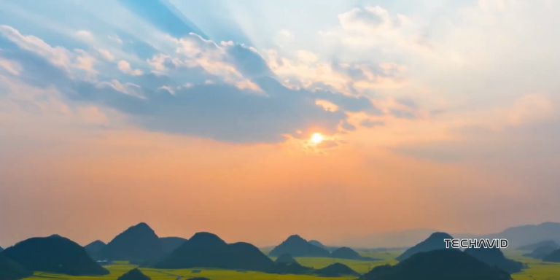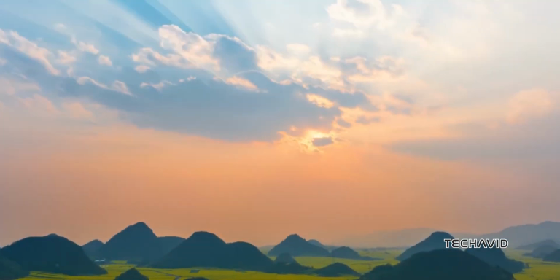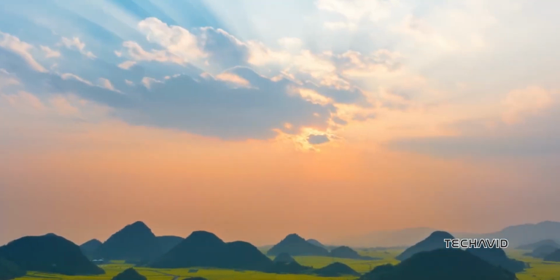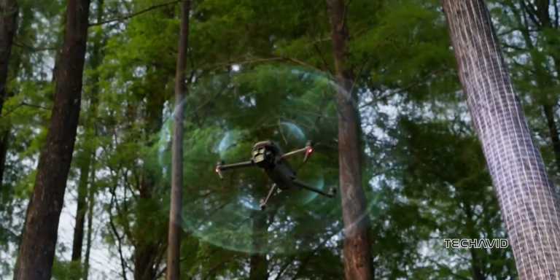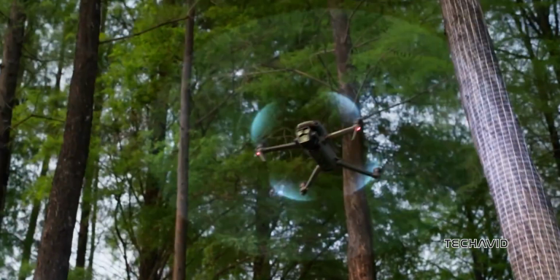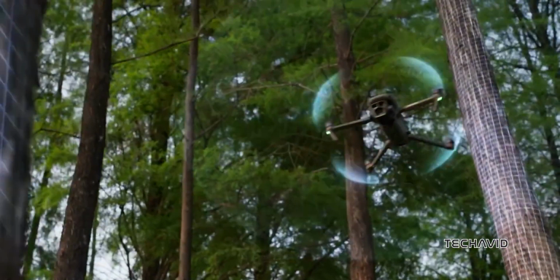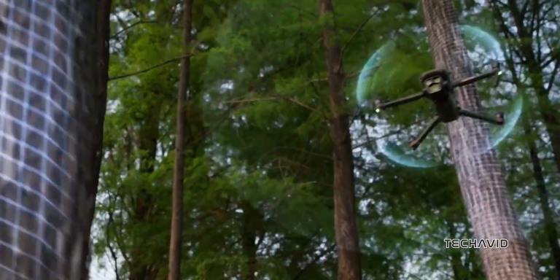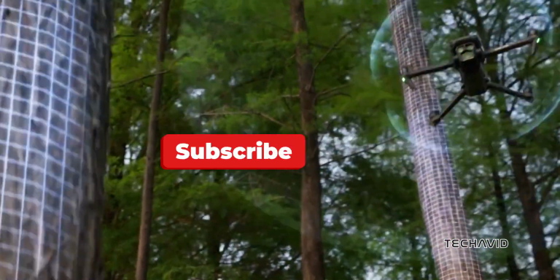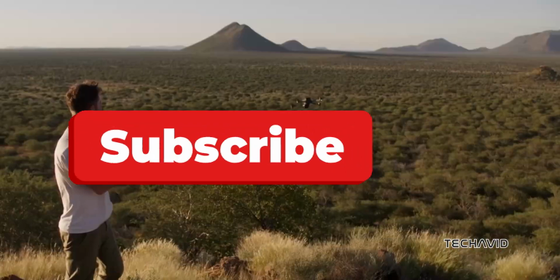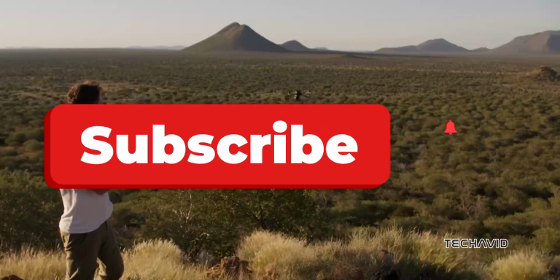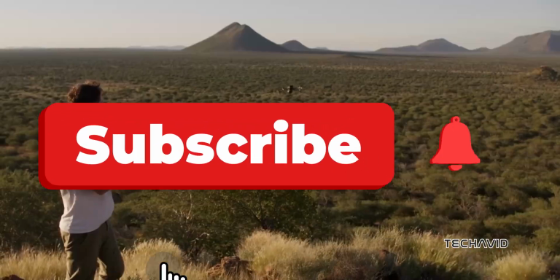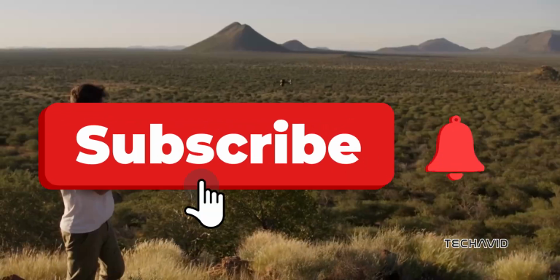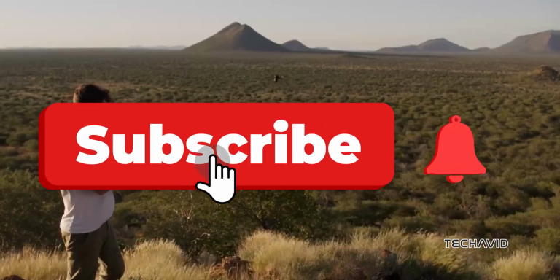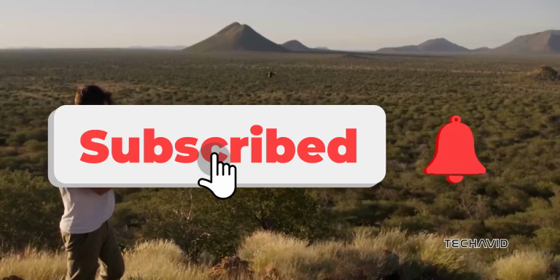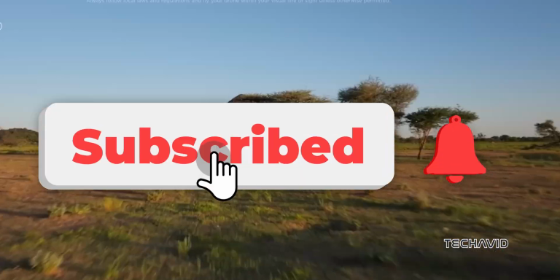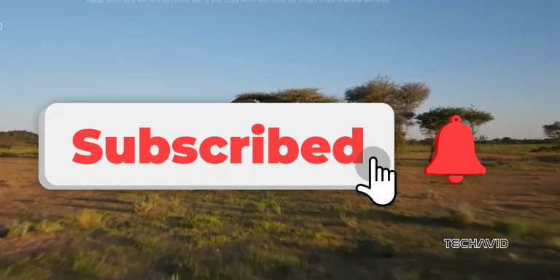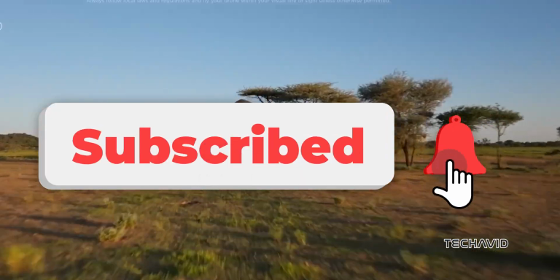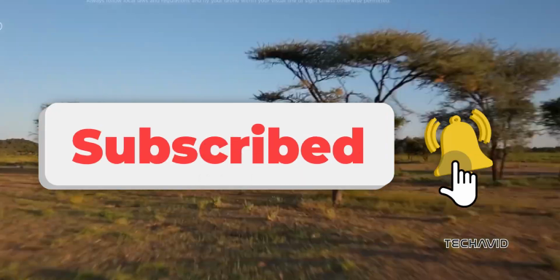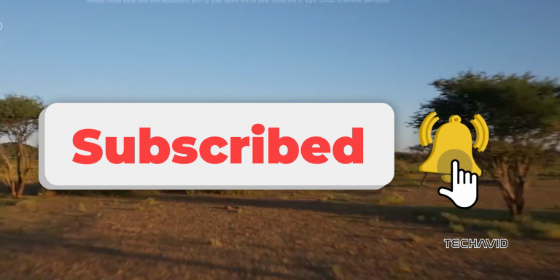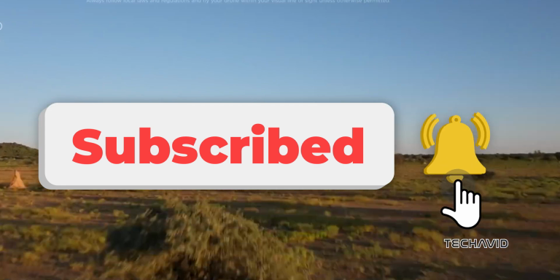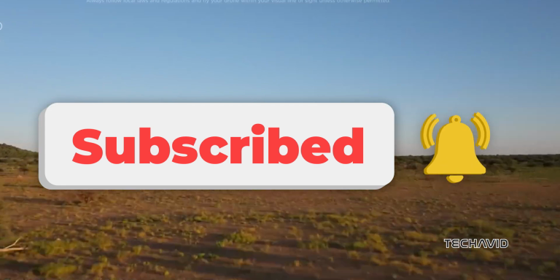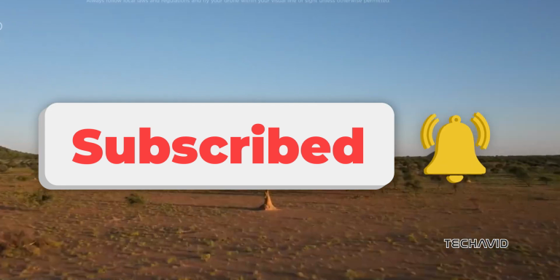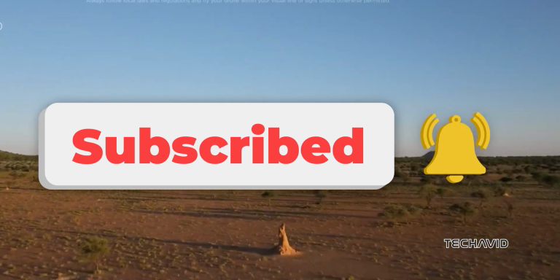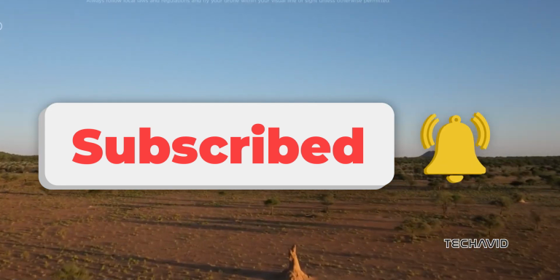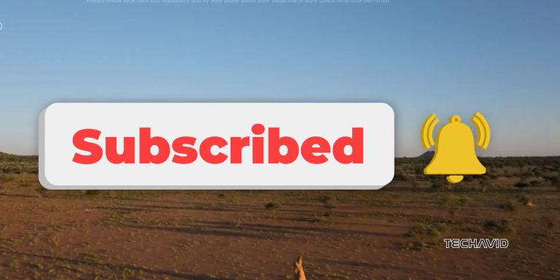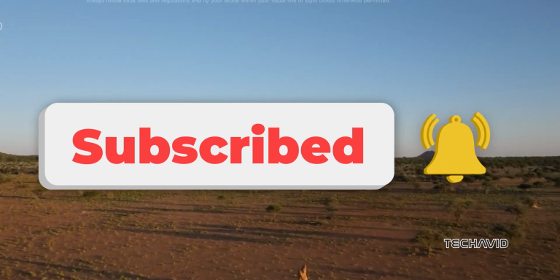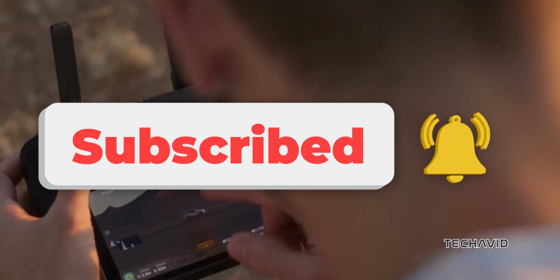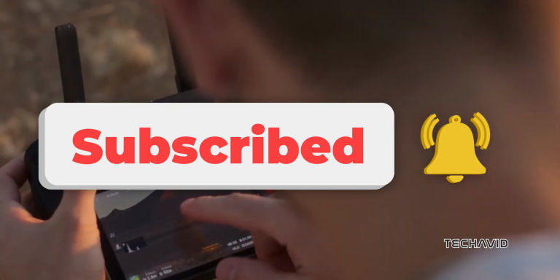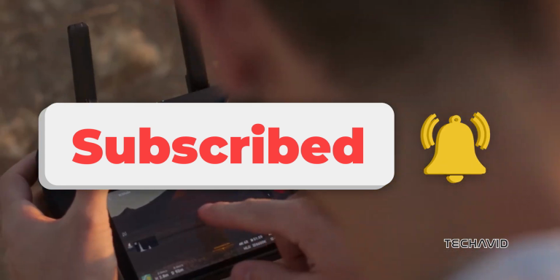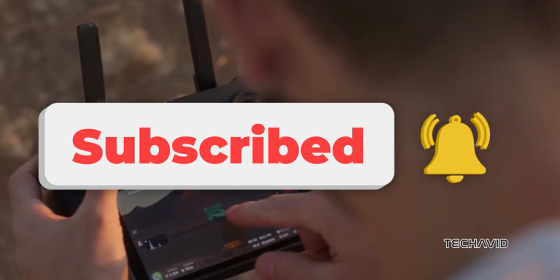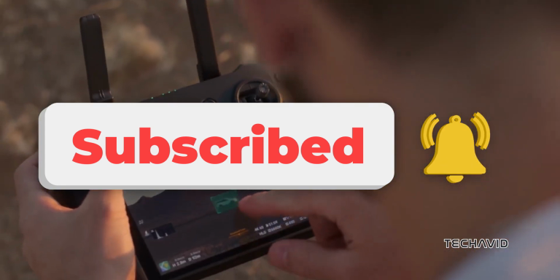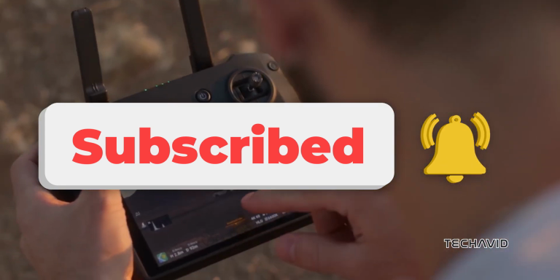So, what's your take? Do these leaks feel legit, or is this just a drone fanatic's wishlist? Let's hash it out in the comments.